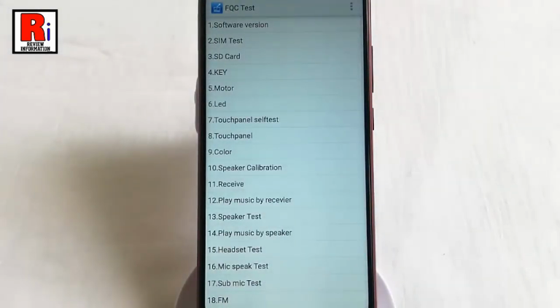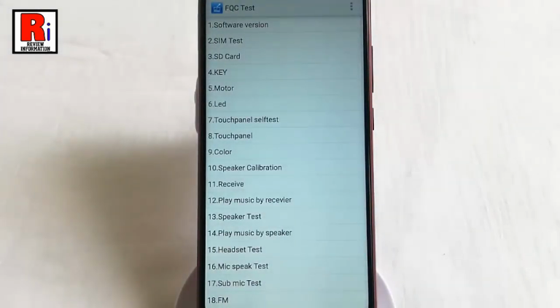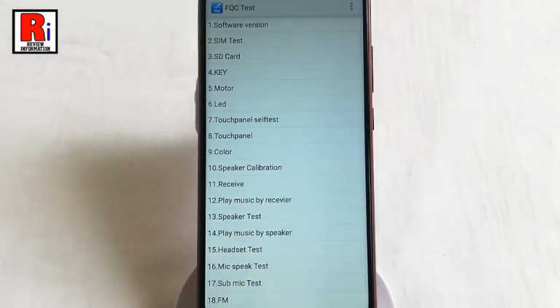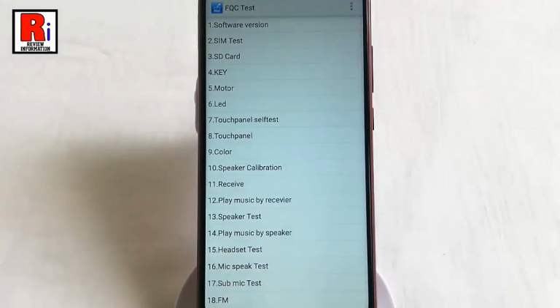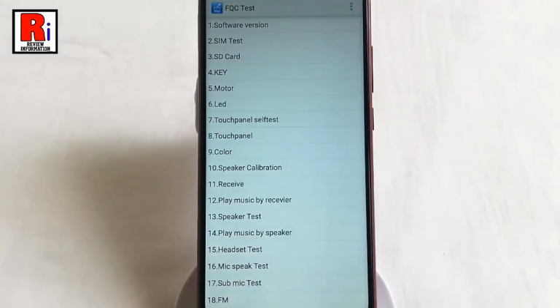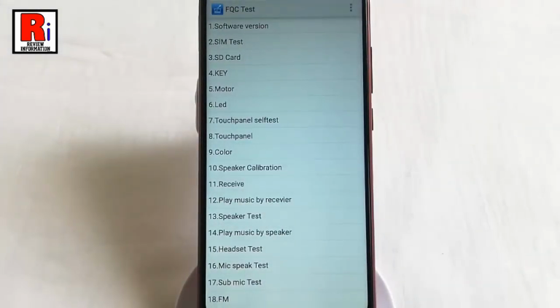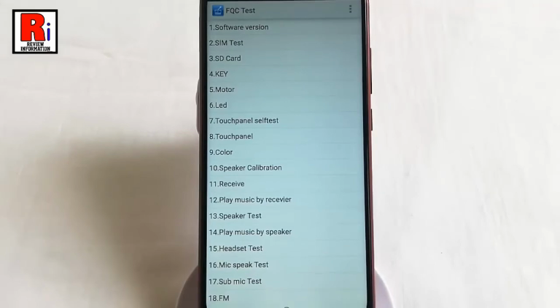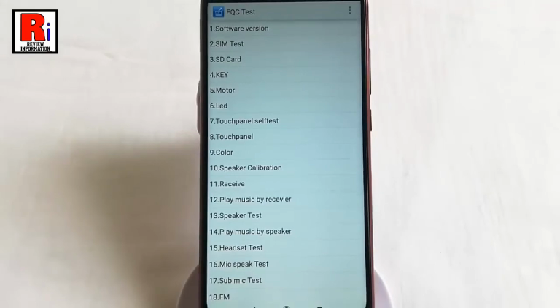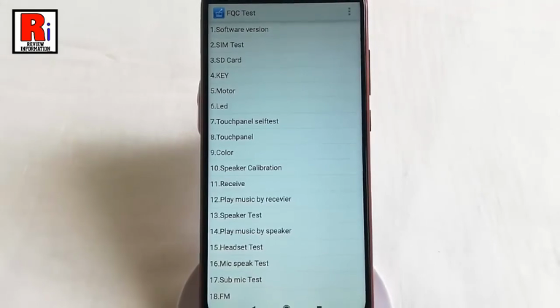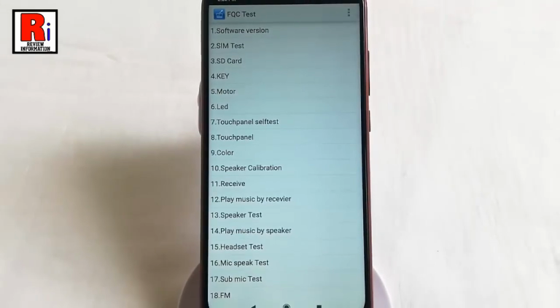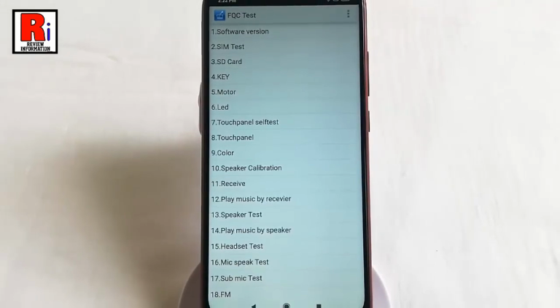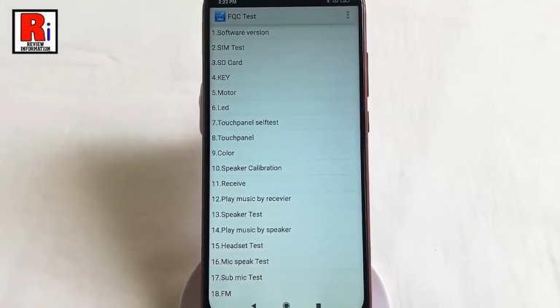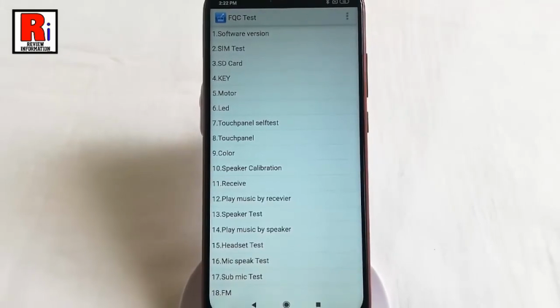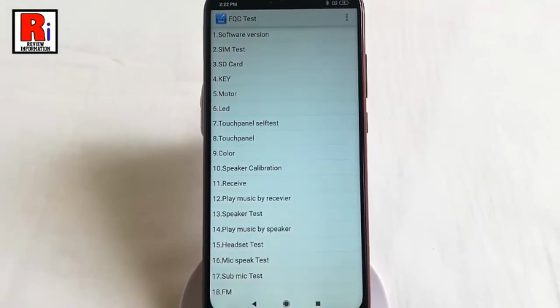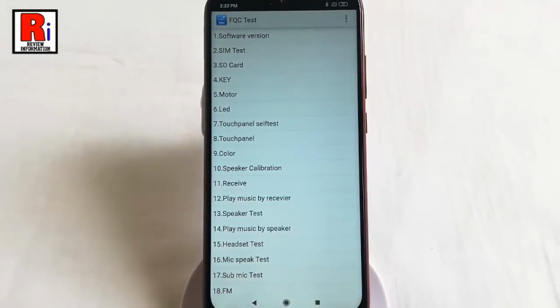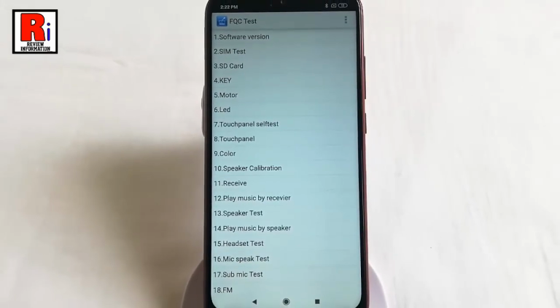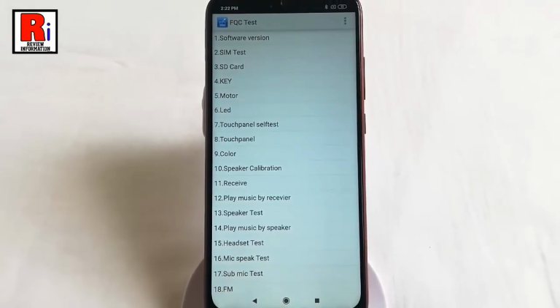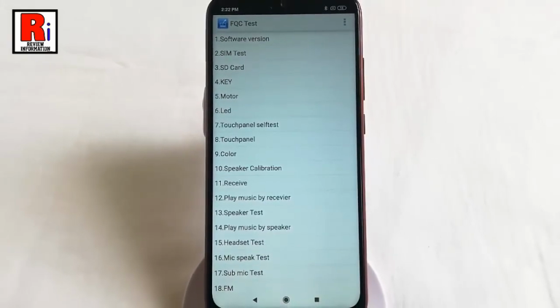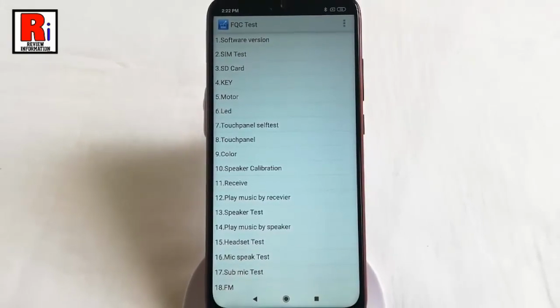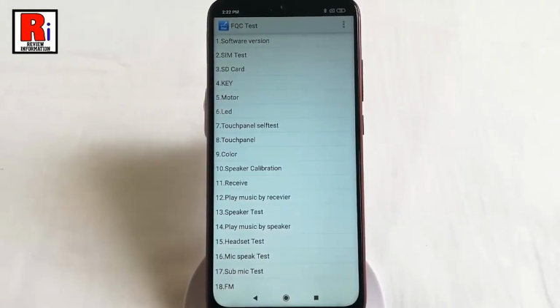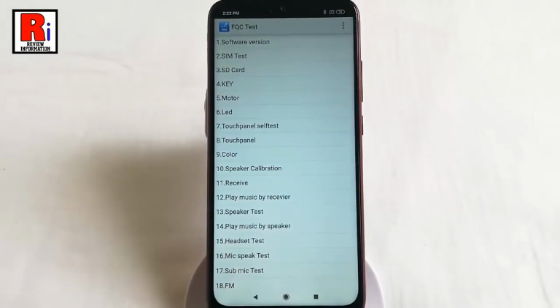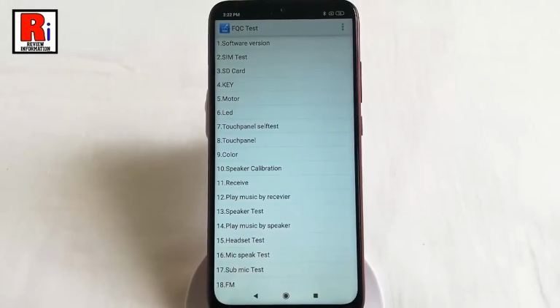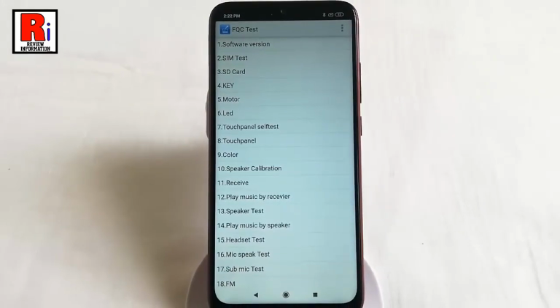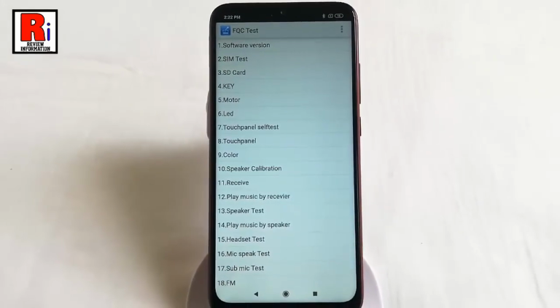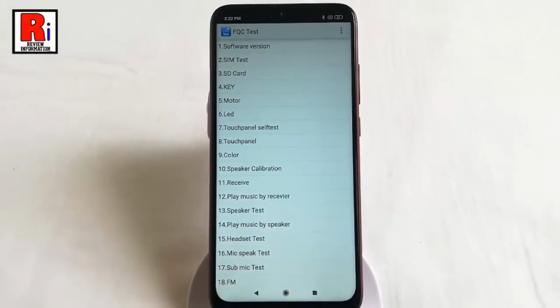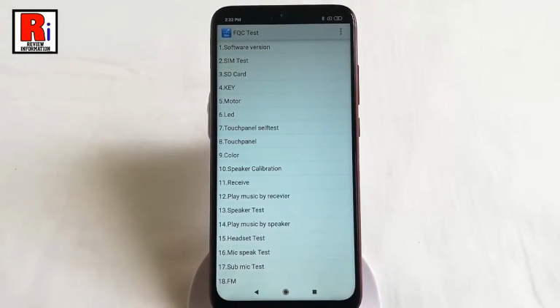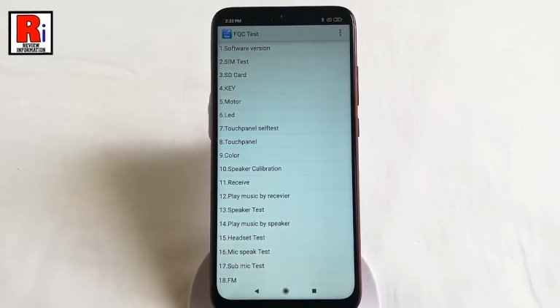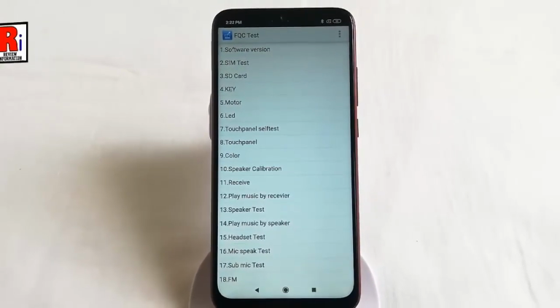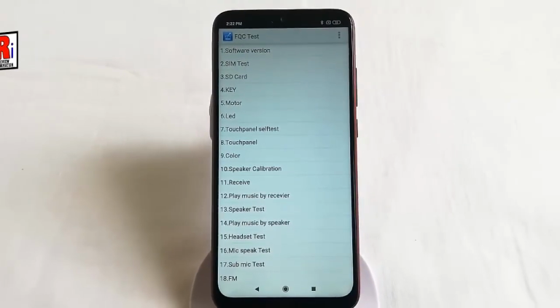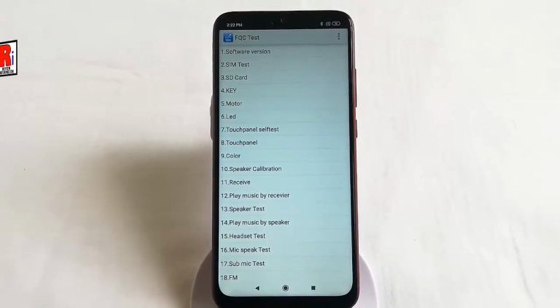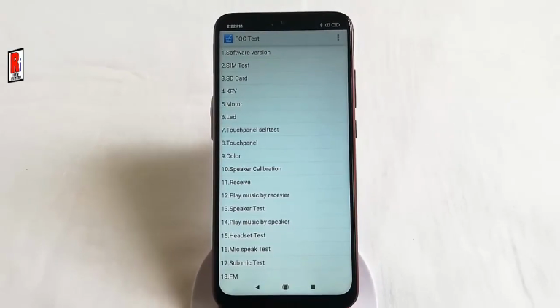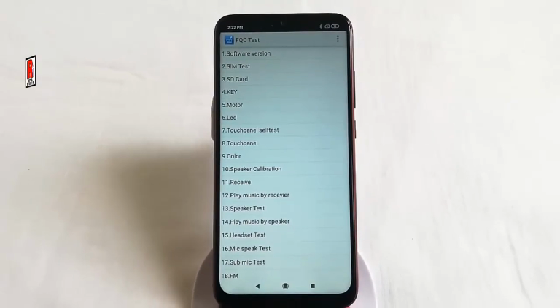In this way, you can run a full hardware test with FQC test on Xiaomi Redmi Note 7S.